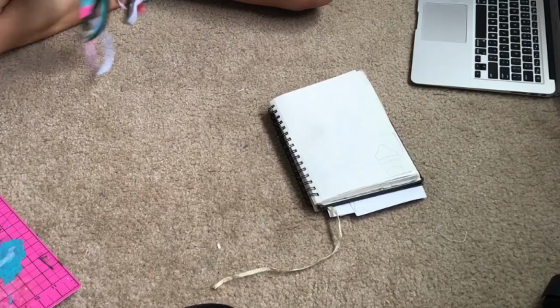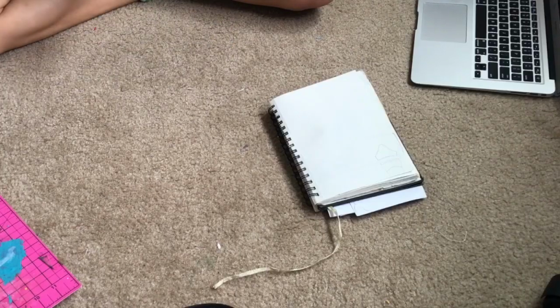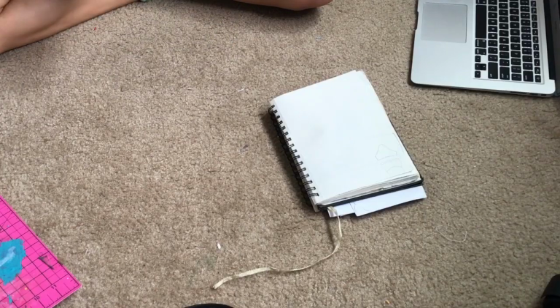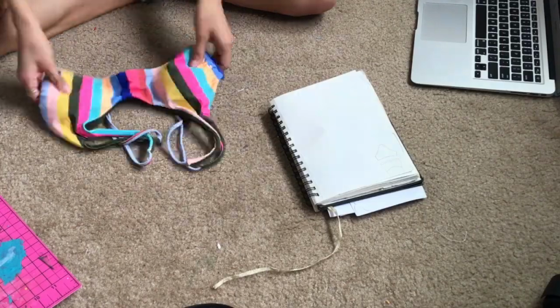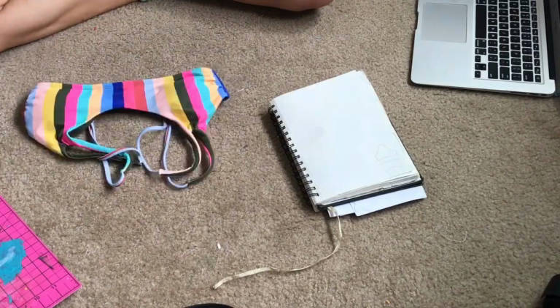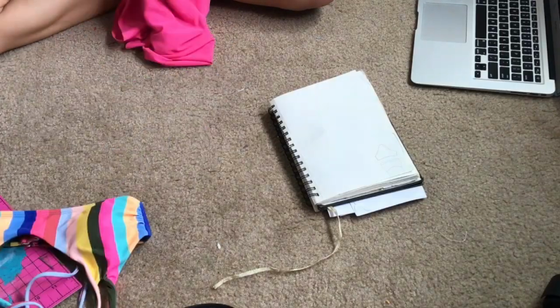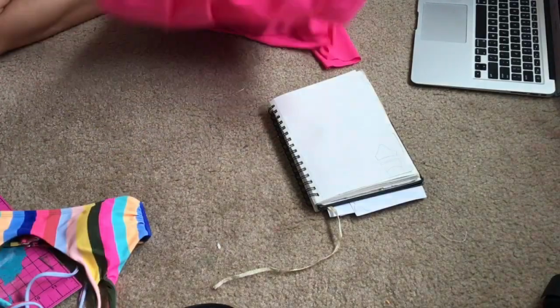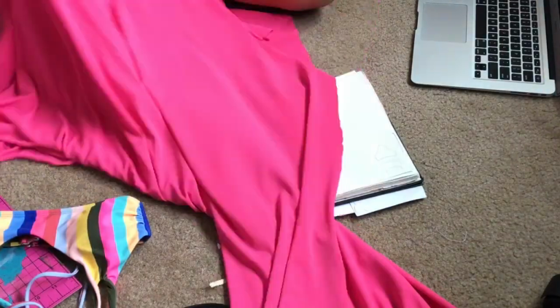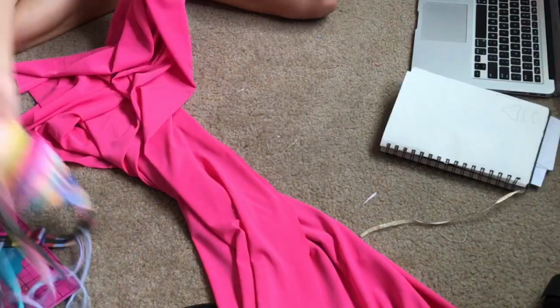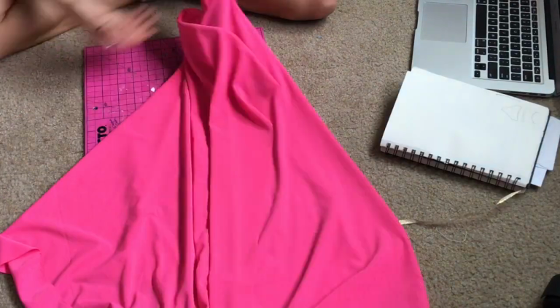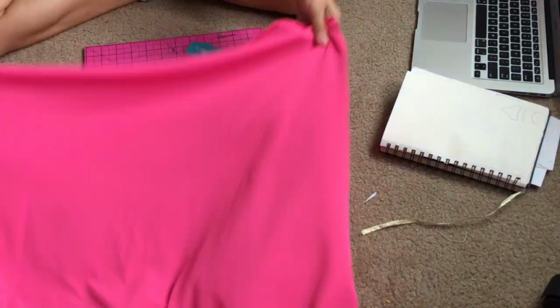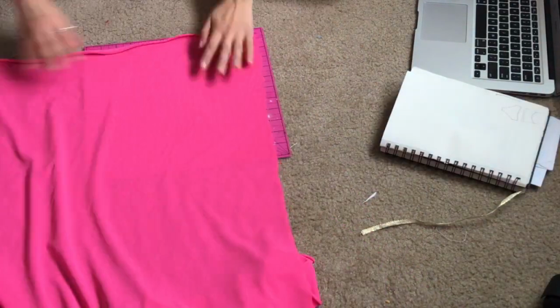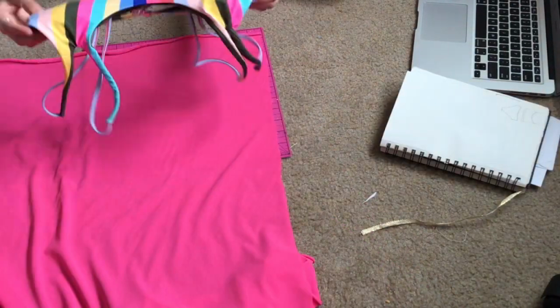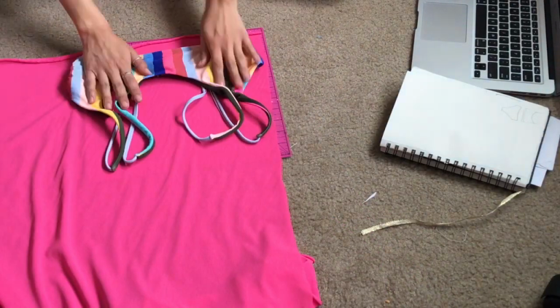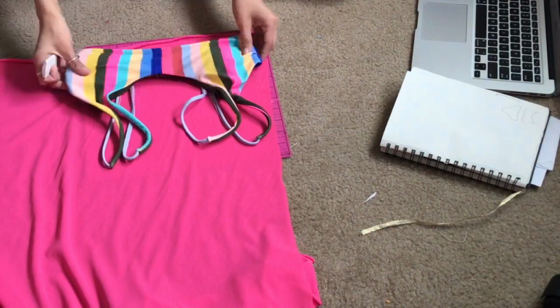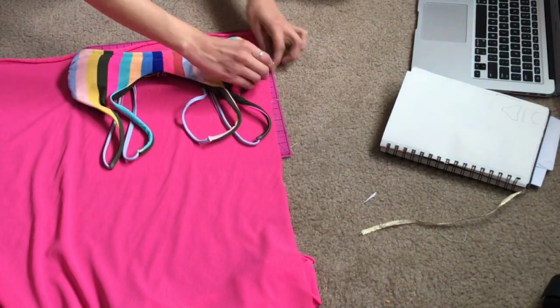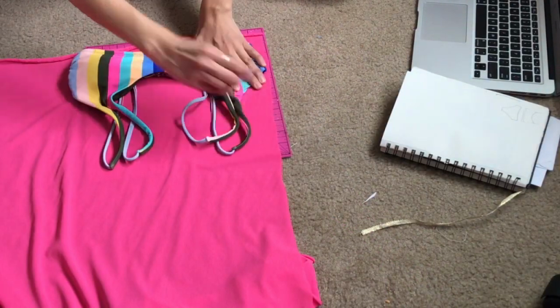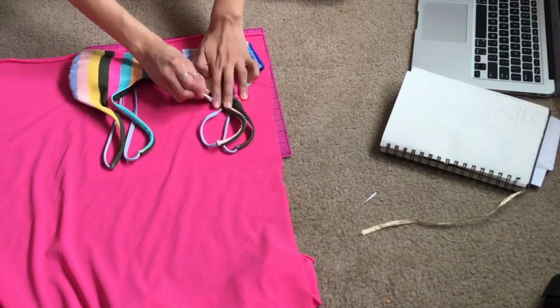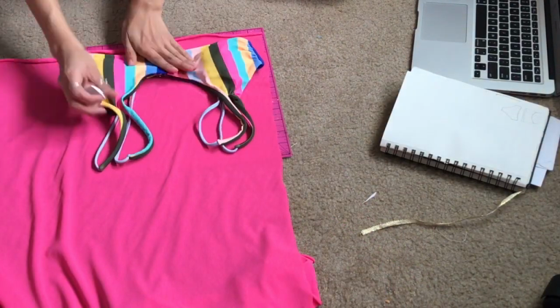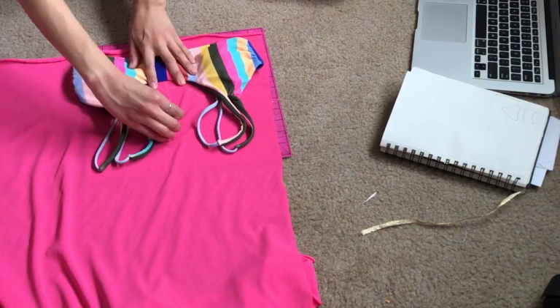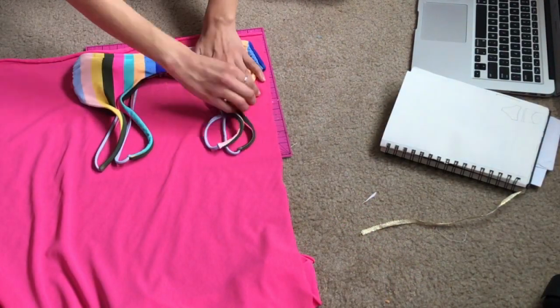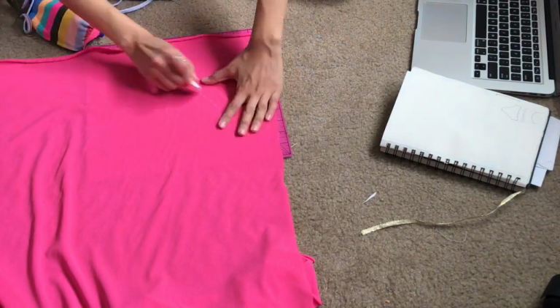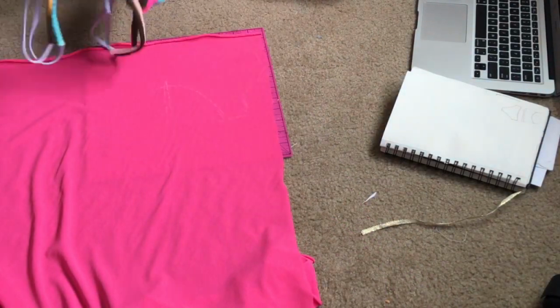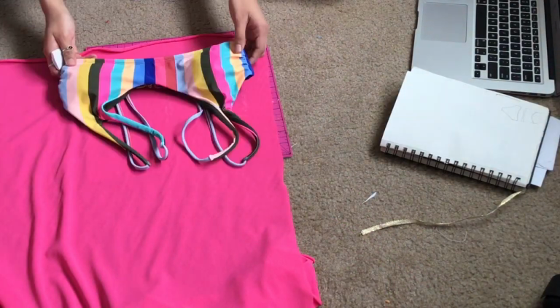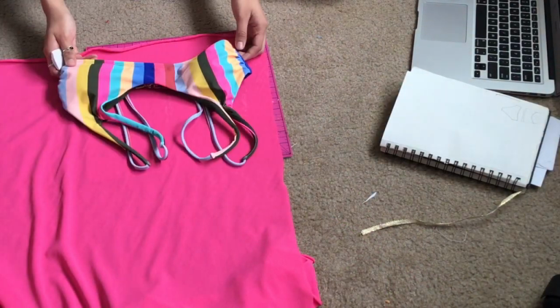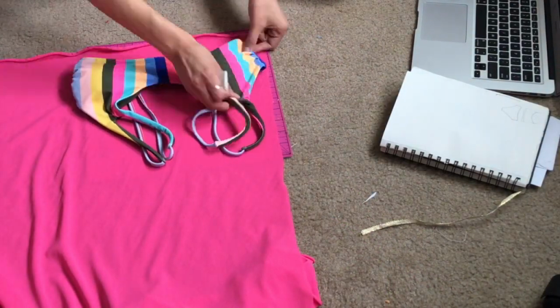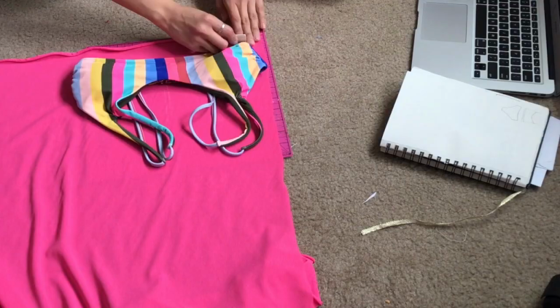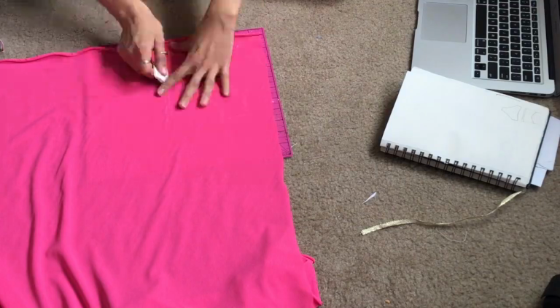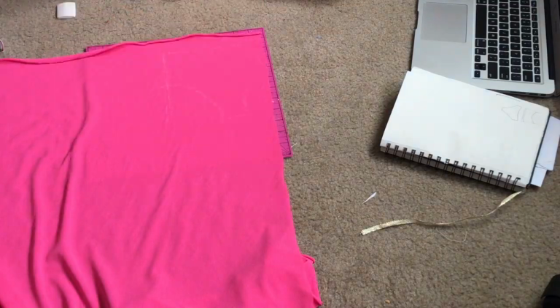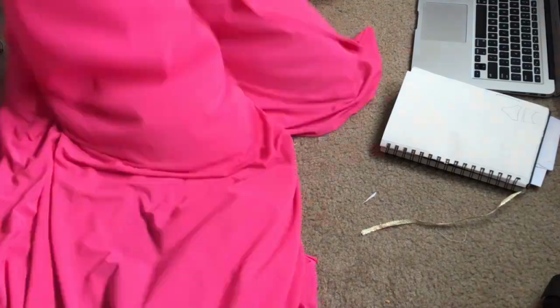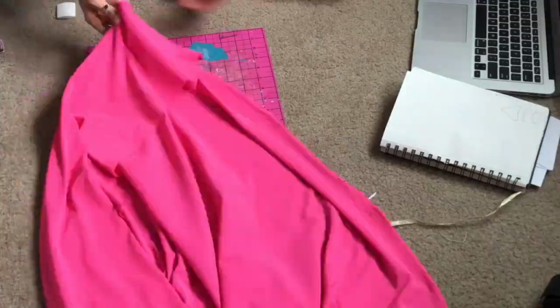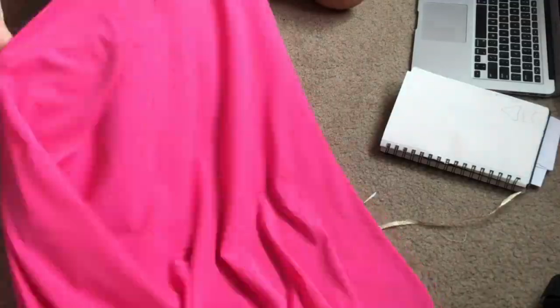And that's how I was able to make this swimsuit, and that's my story, and now you can enjoy the video. Thank you, bye.